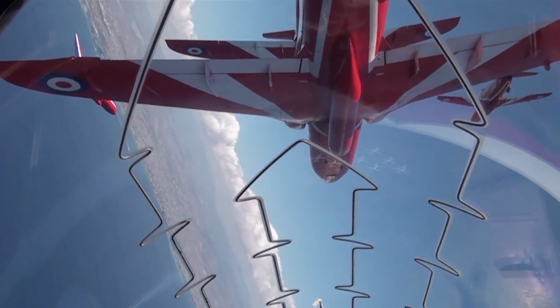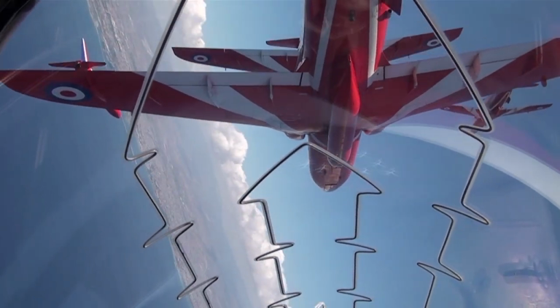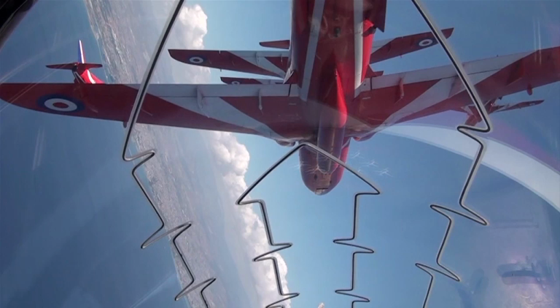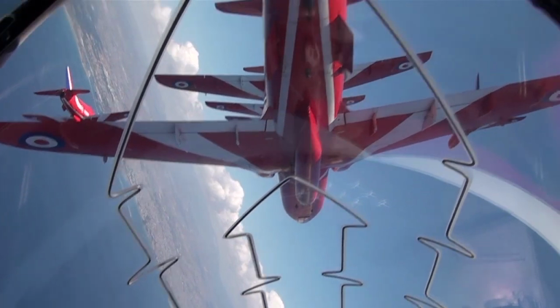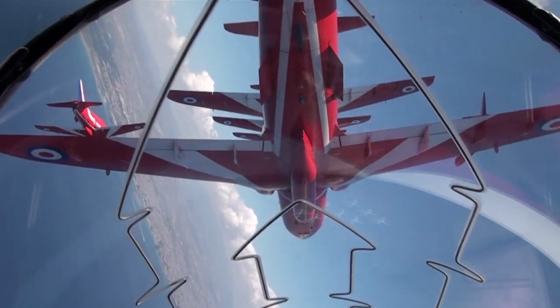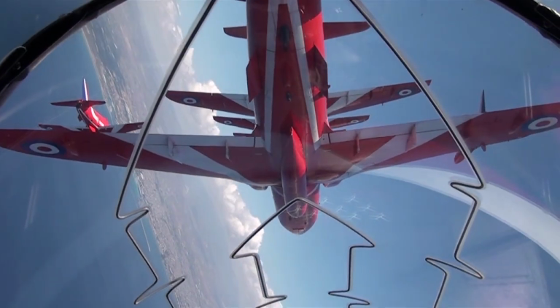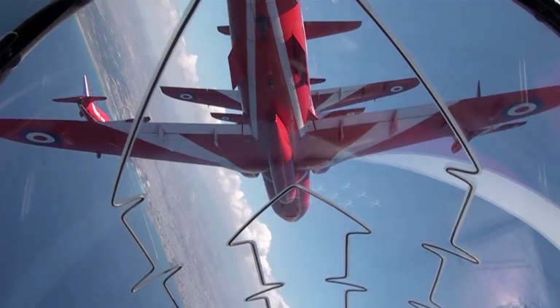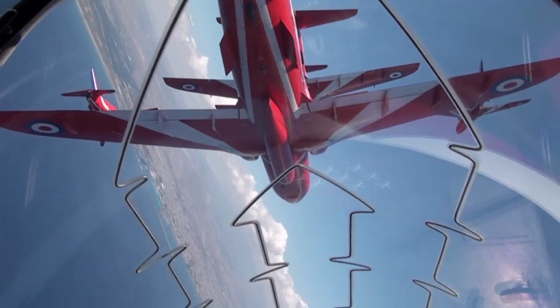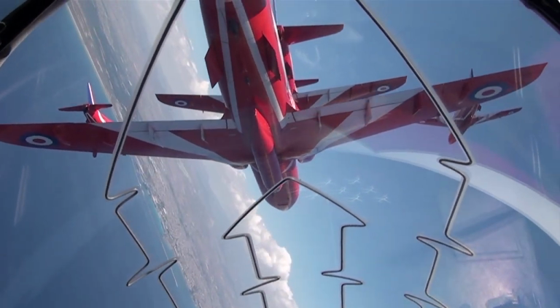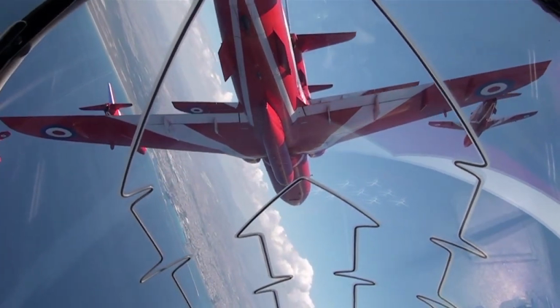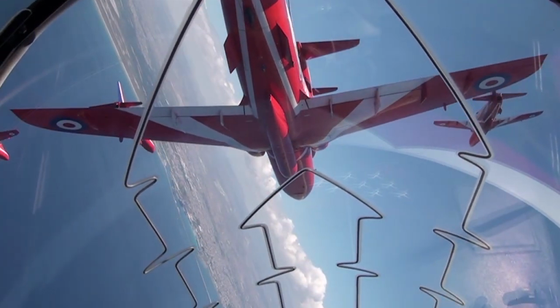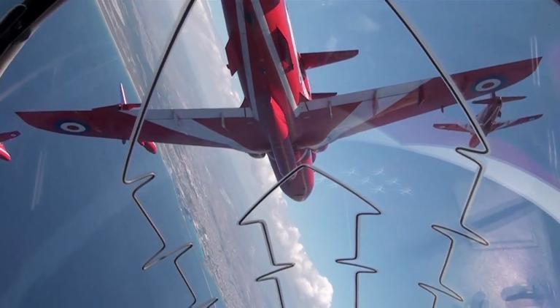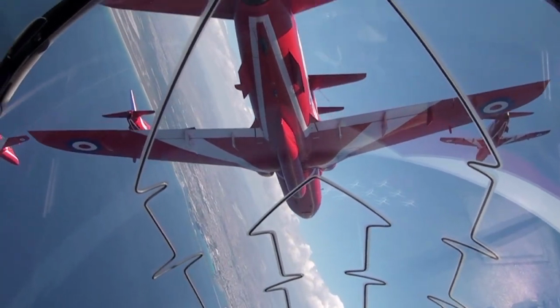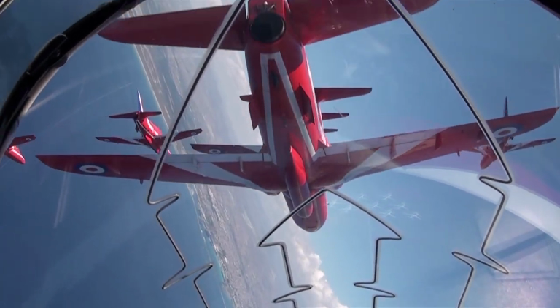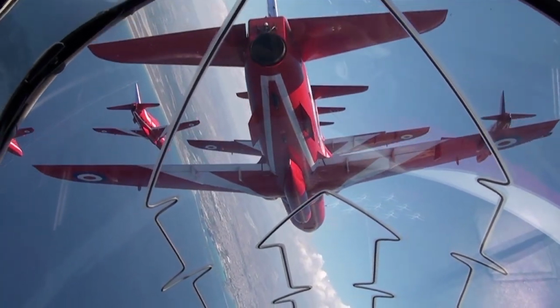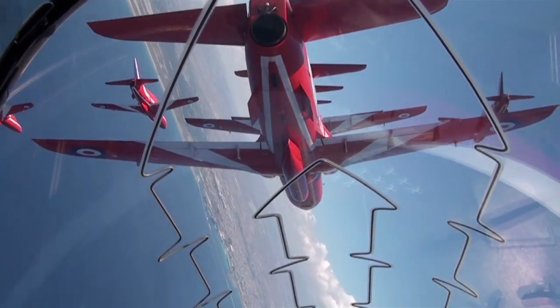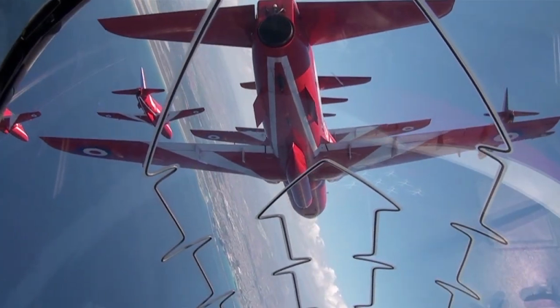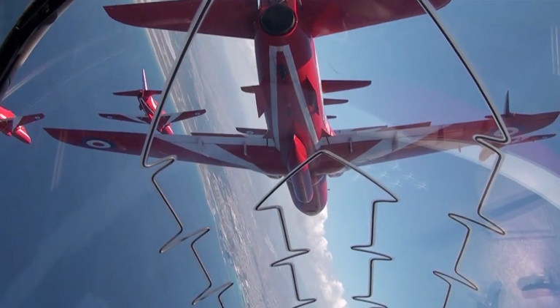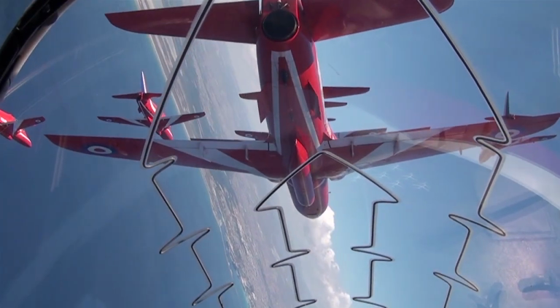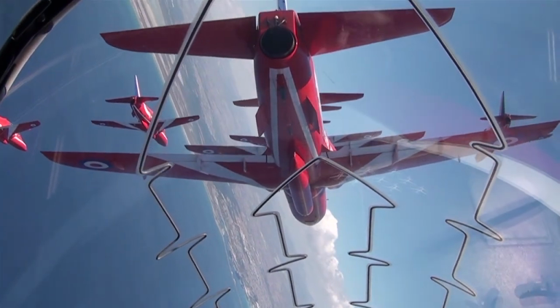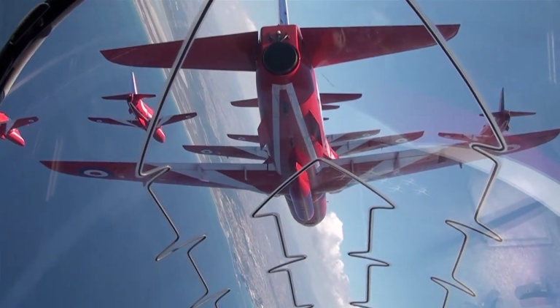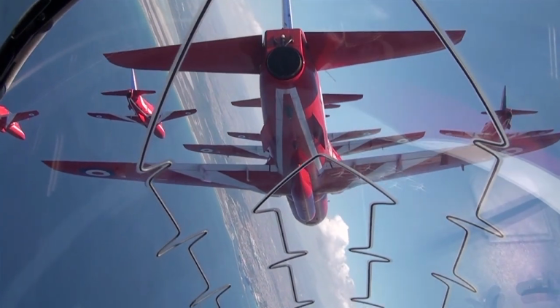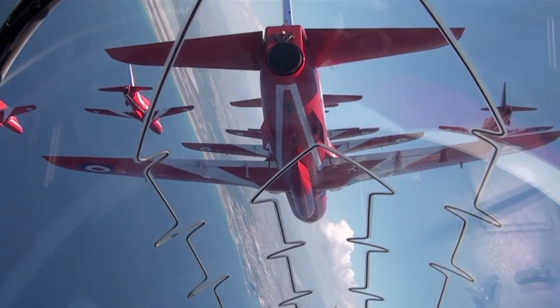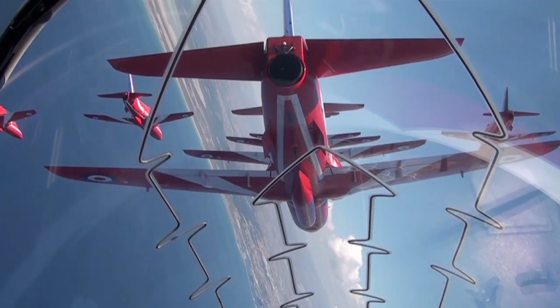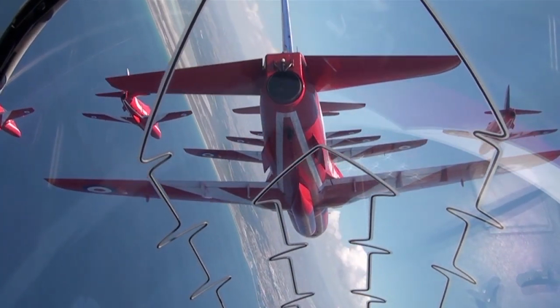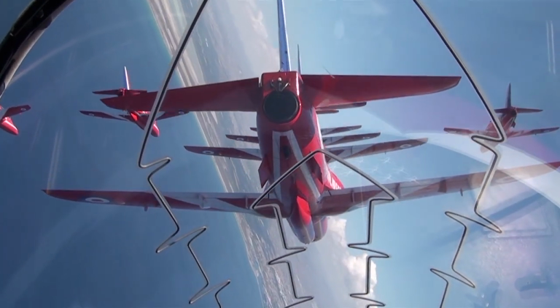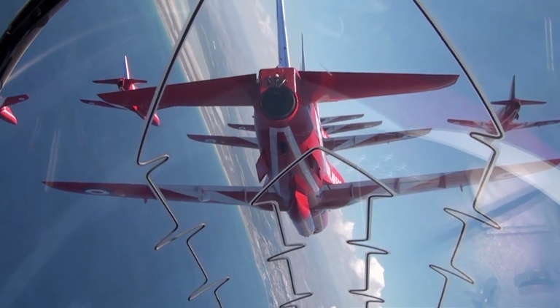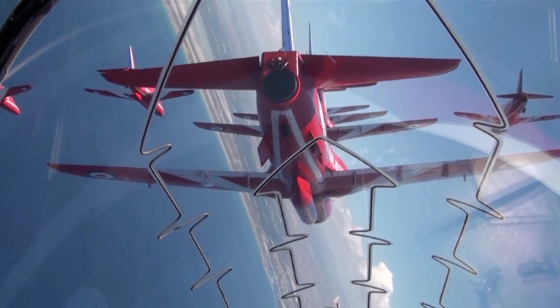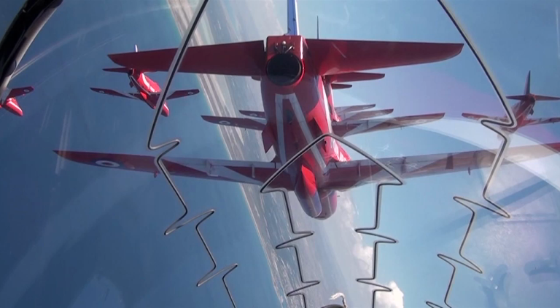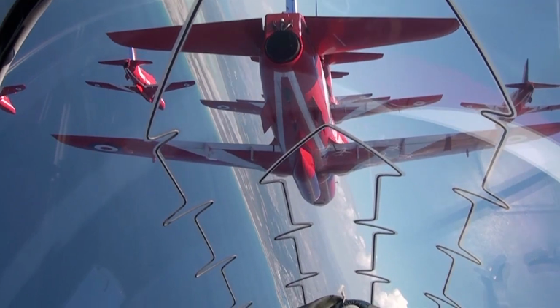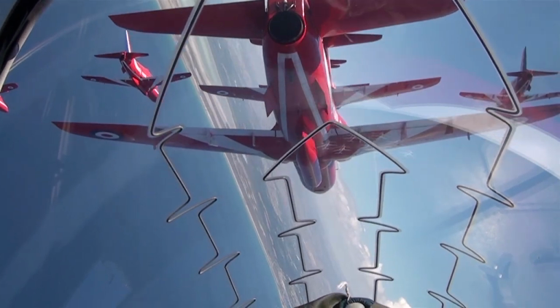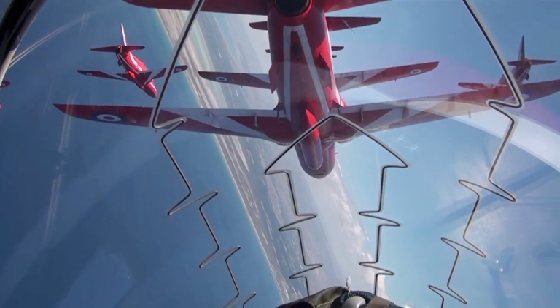Three fifty knots. Good nose-tail separation, about six feet is what we want. And hold the depth.